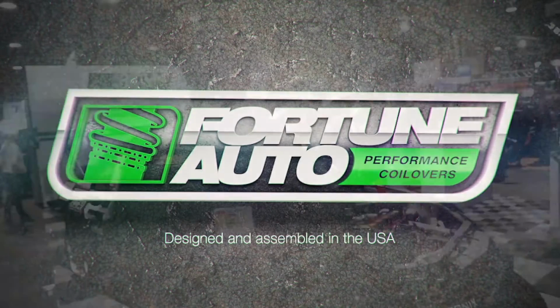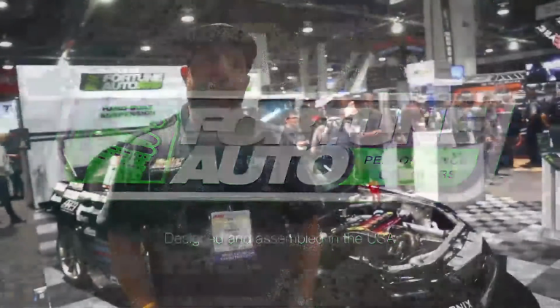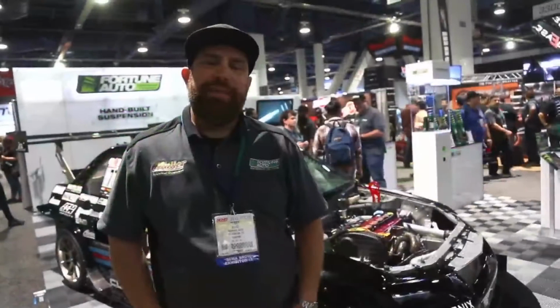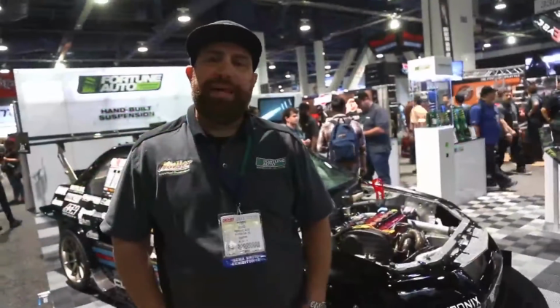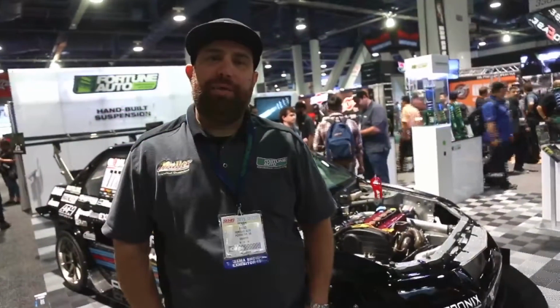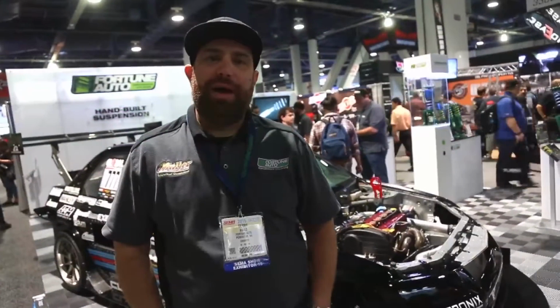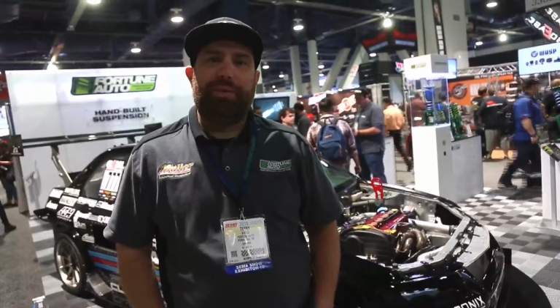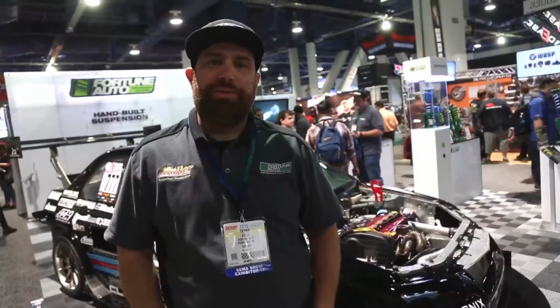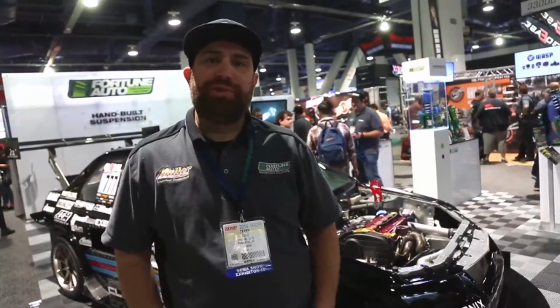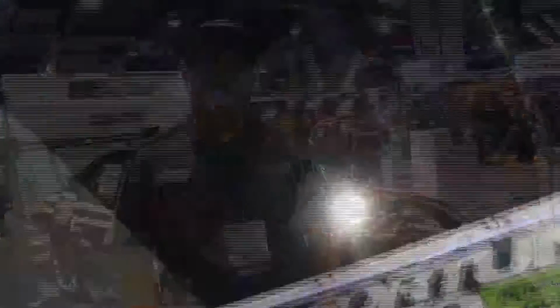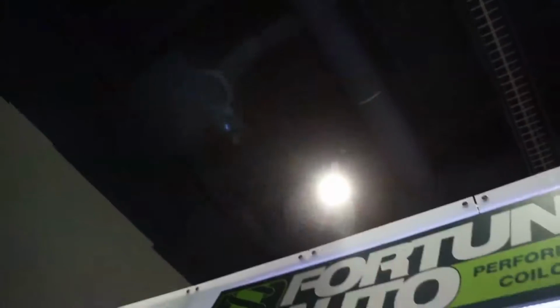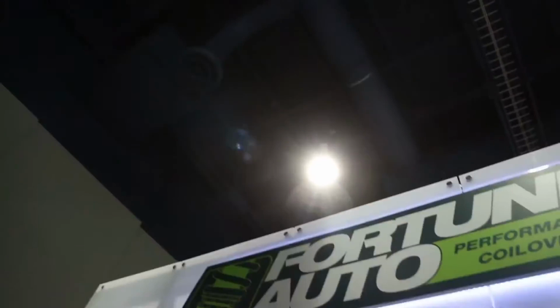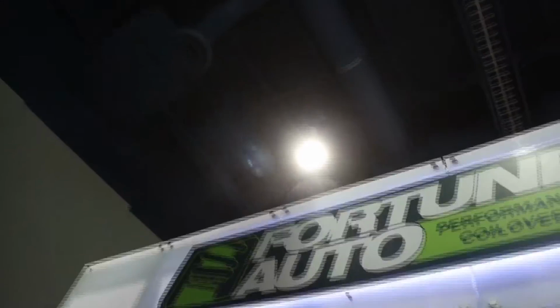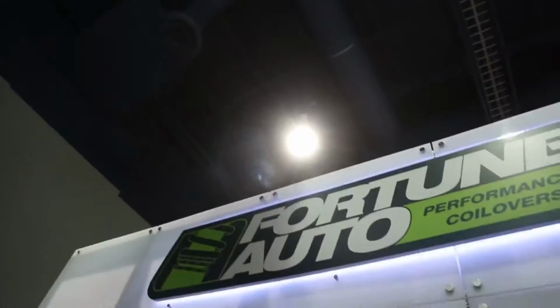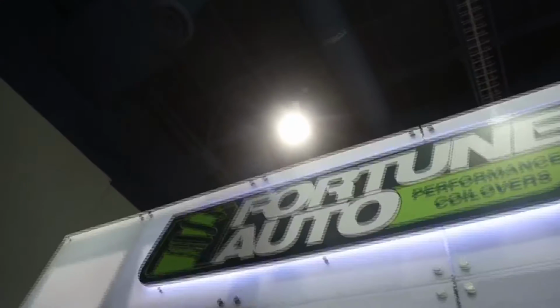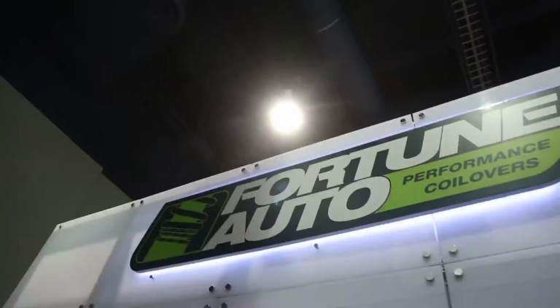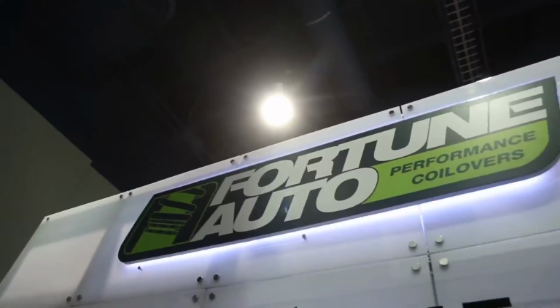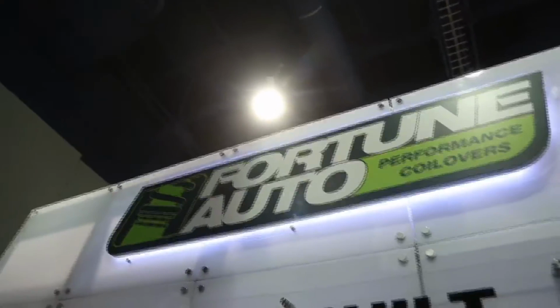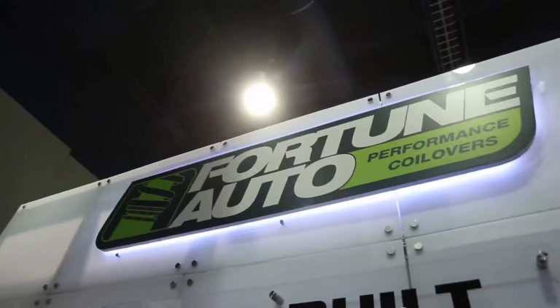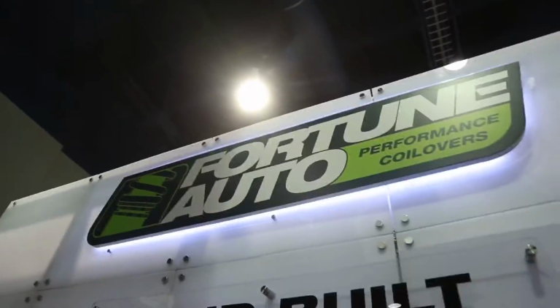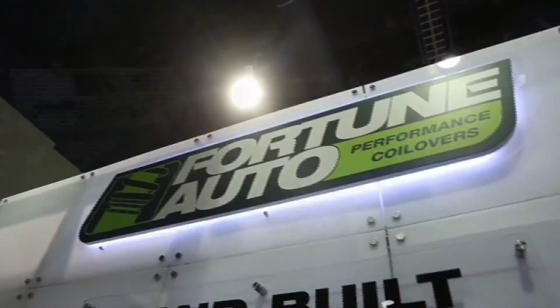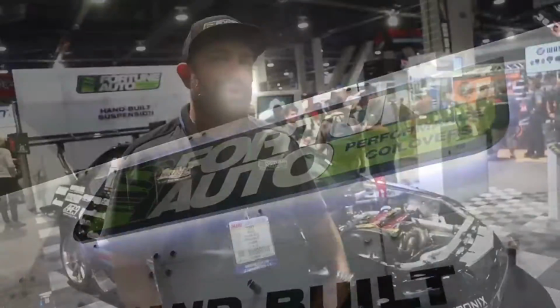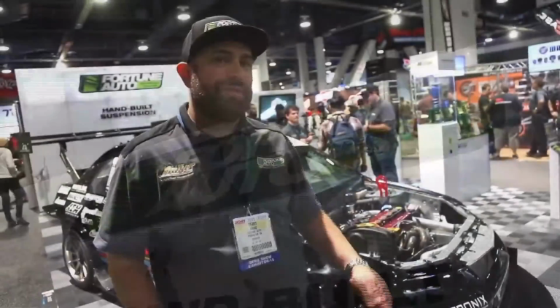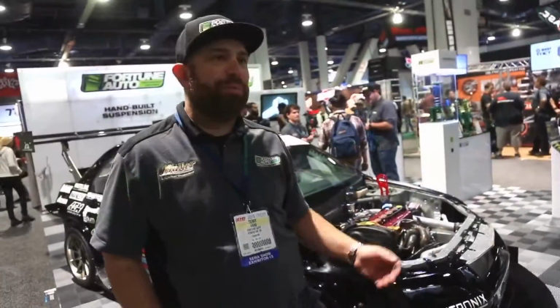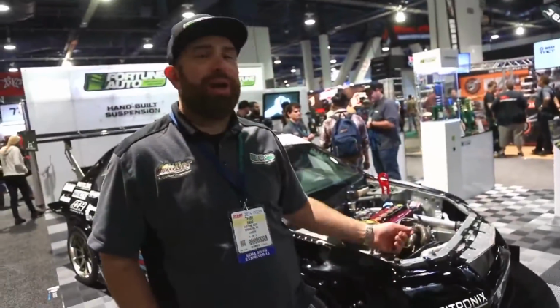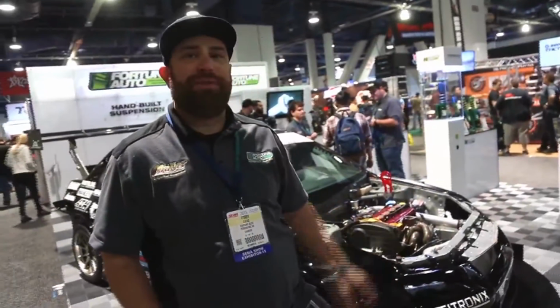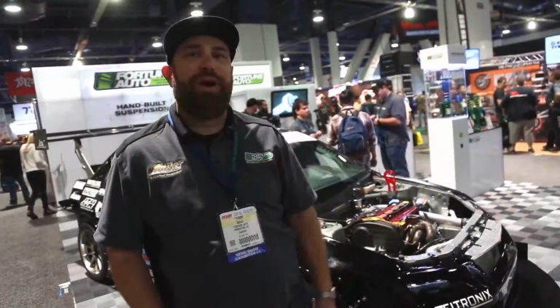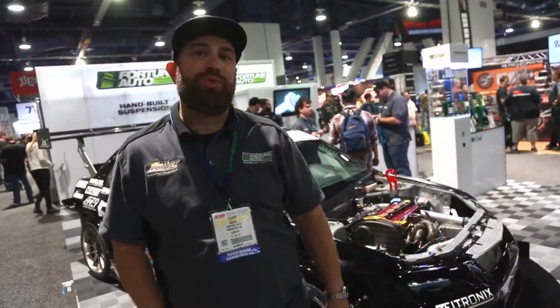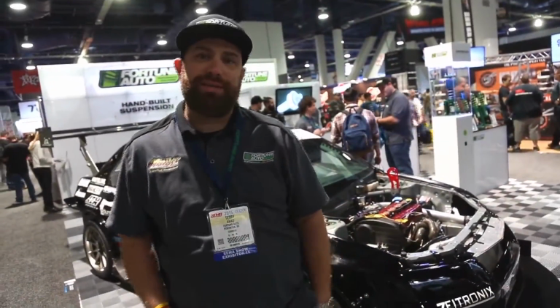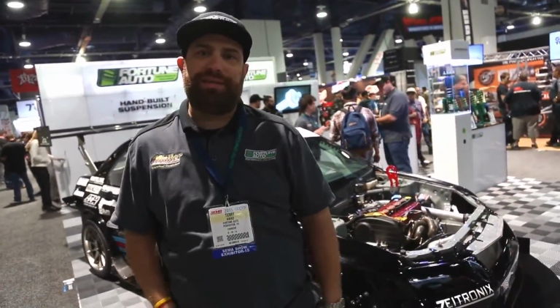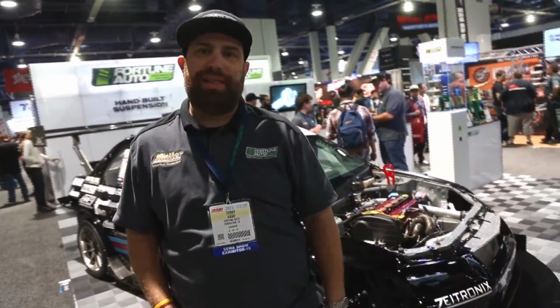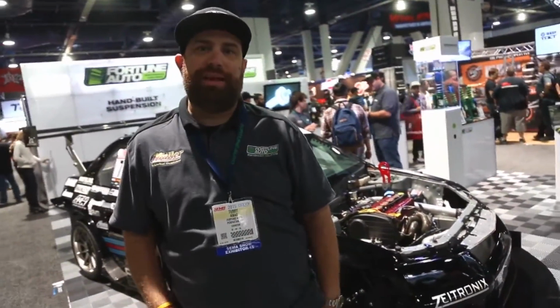Hi, I'm Terry Wad with Fortune Auto and we're at SEMA 2015. I'm going to go ahead and show you some new products for our 2016 lineup.